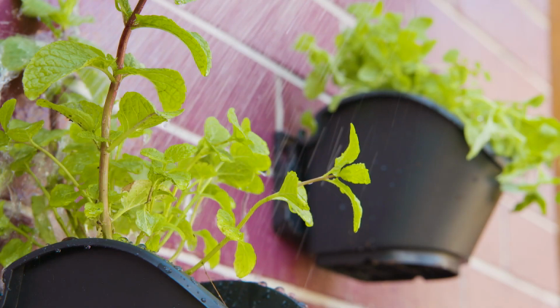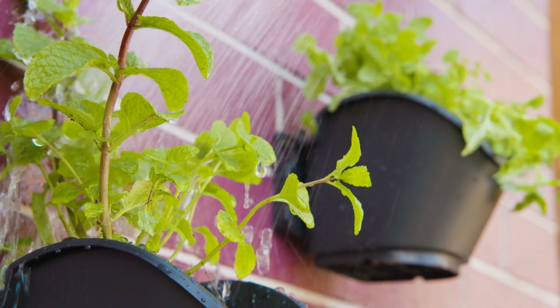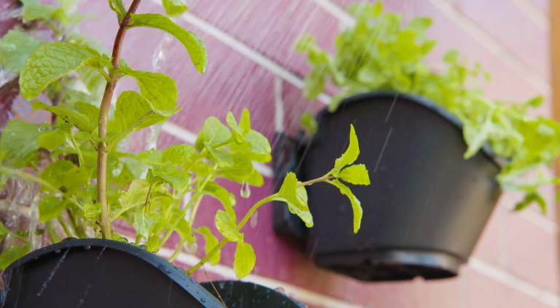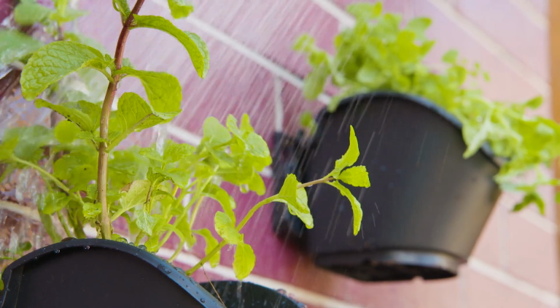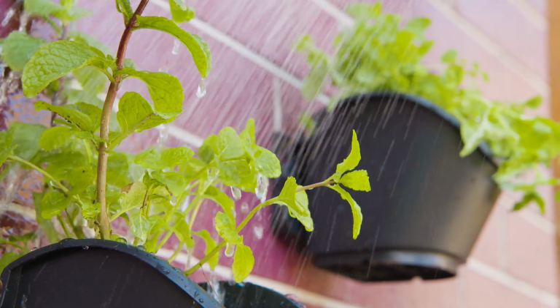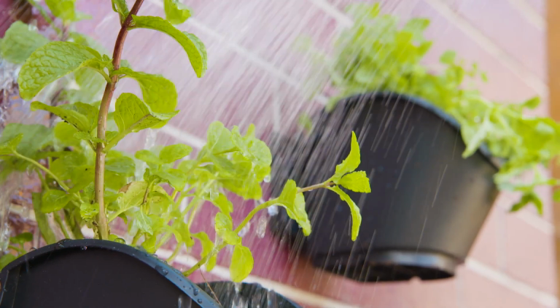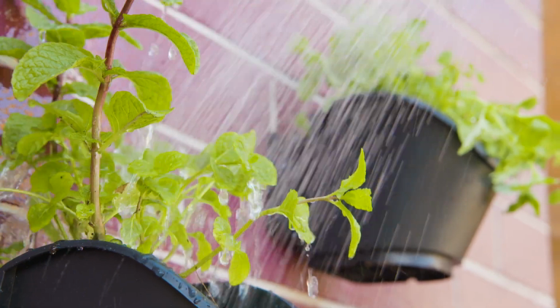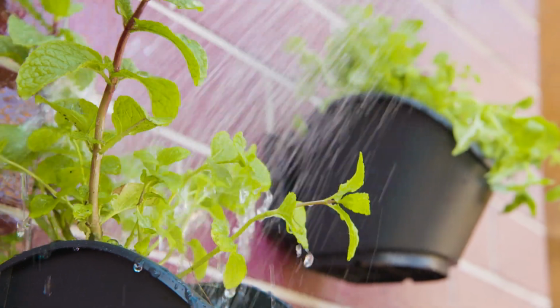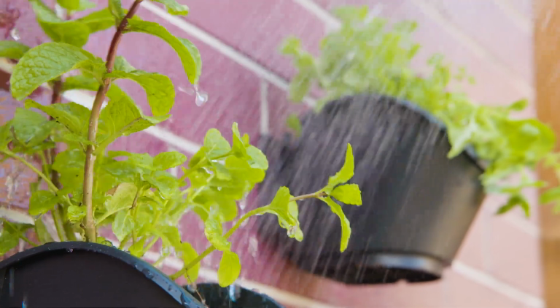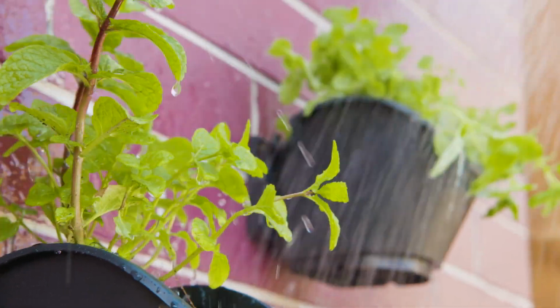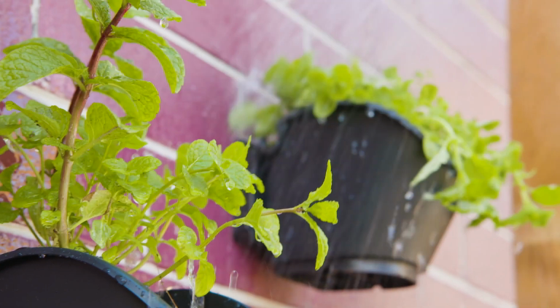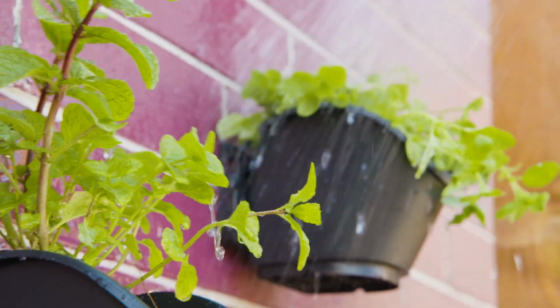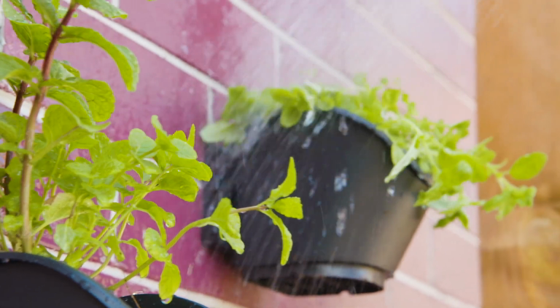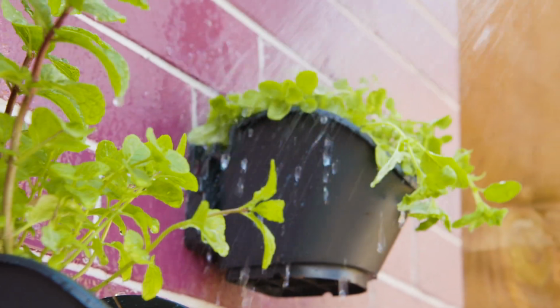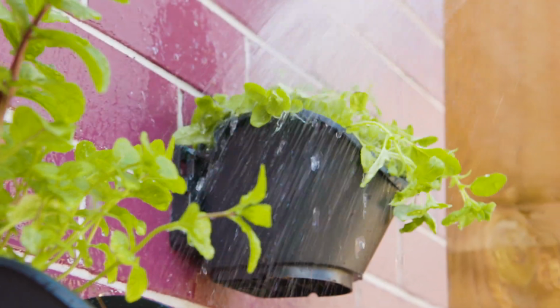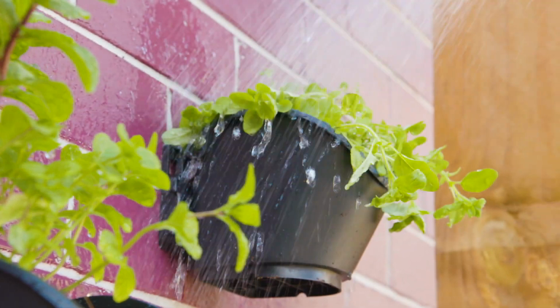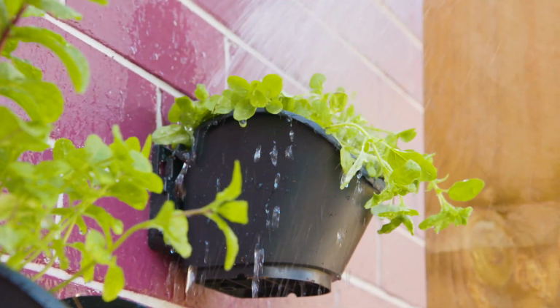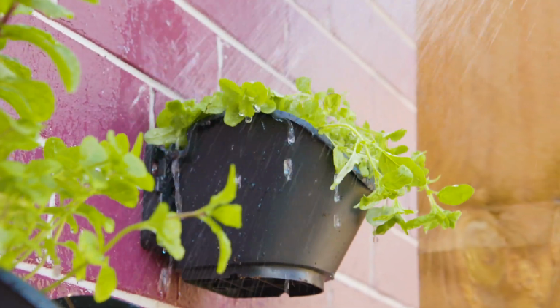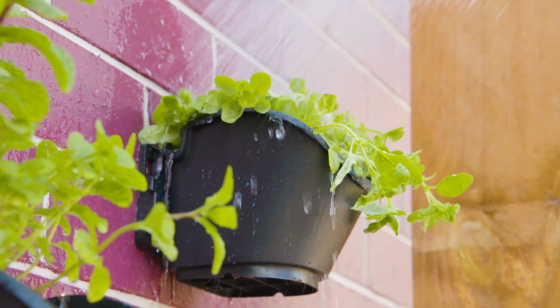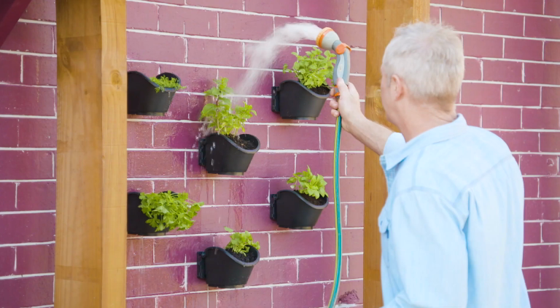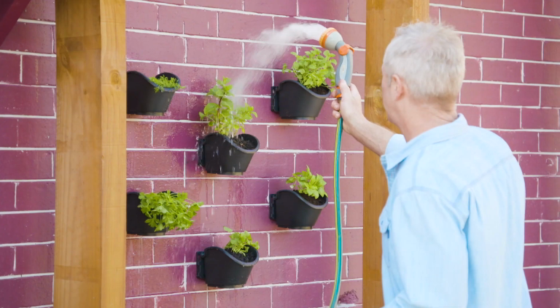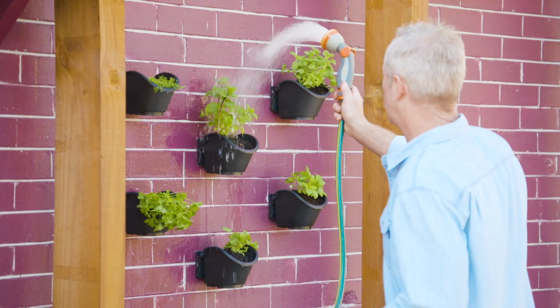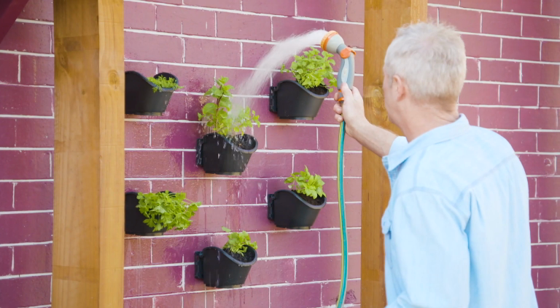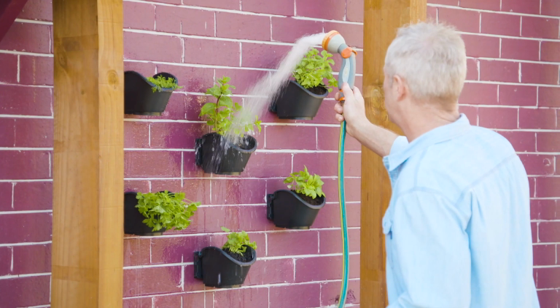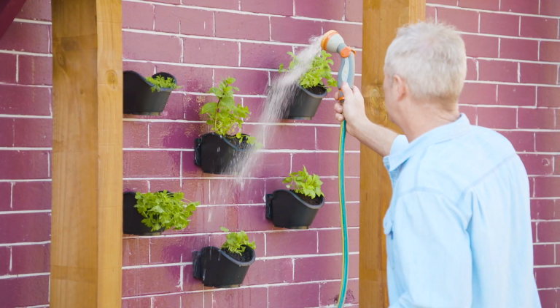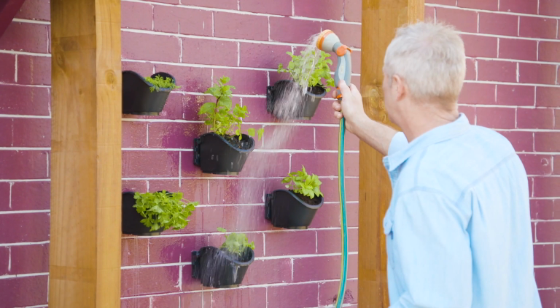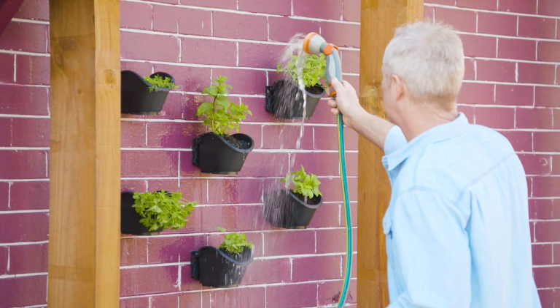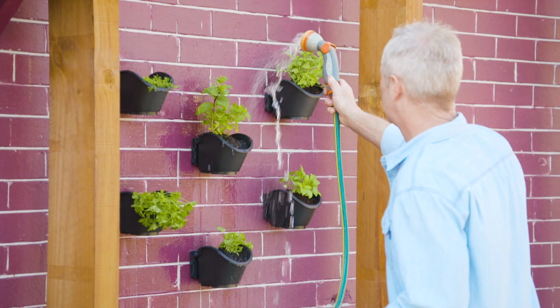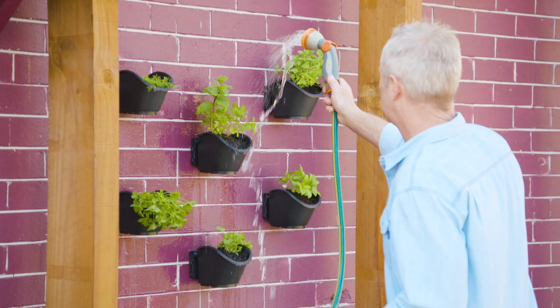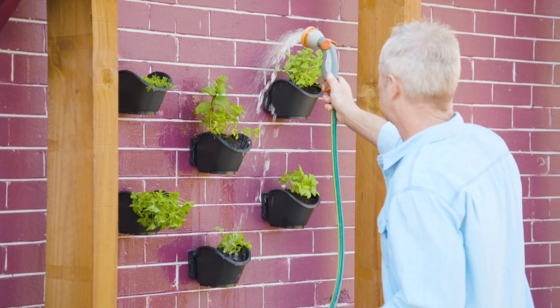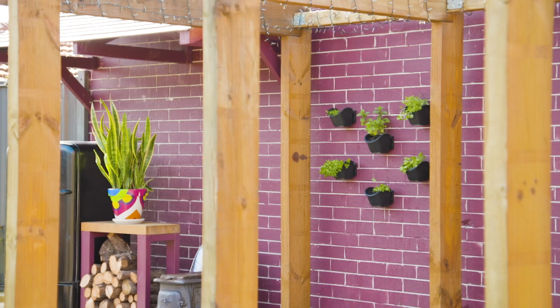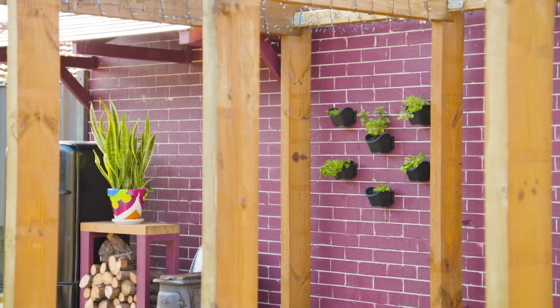Regular water is essential for these green walls, and the pots include clips if you want to install an irrigation system.